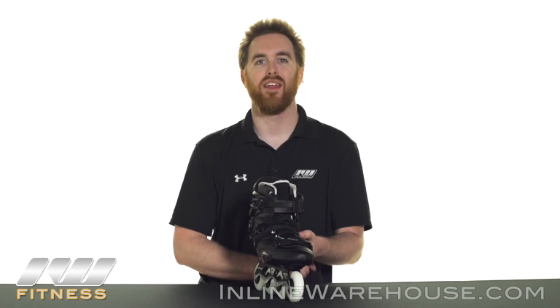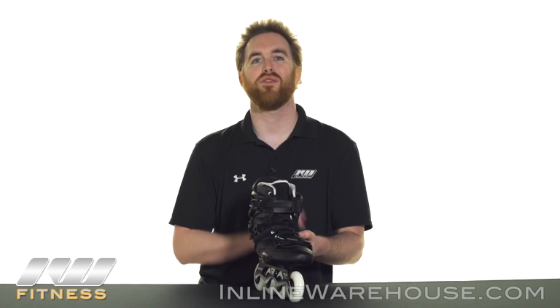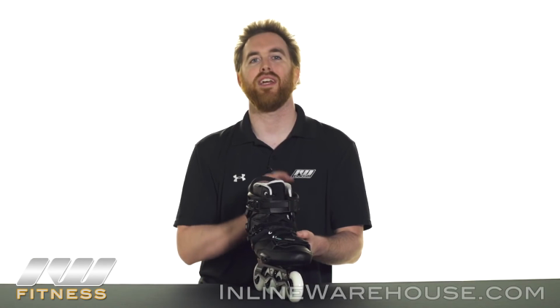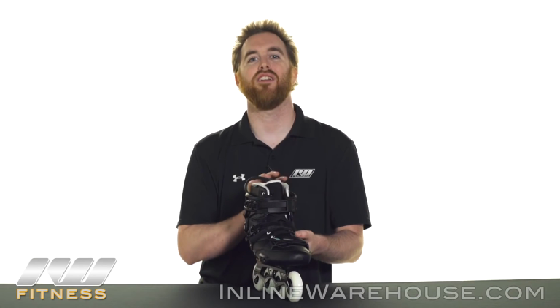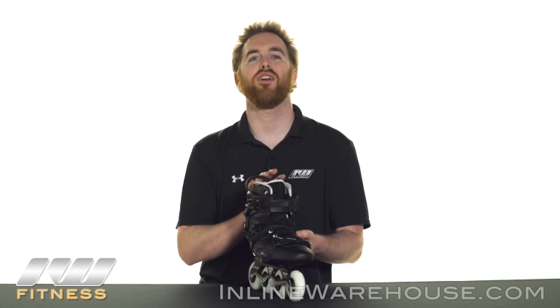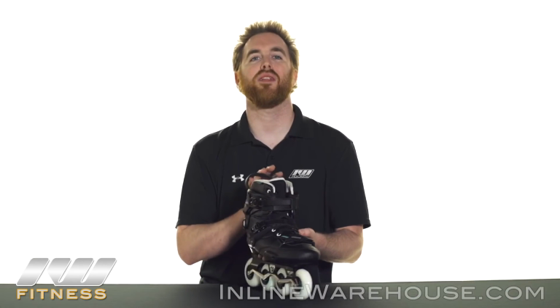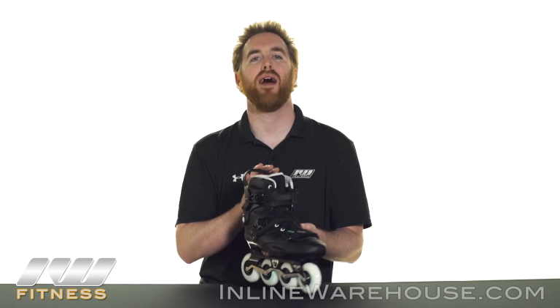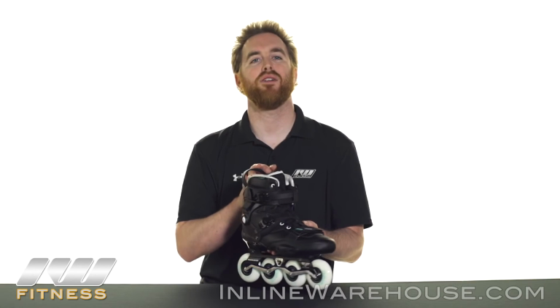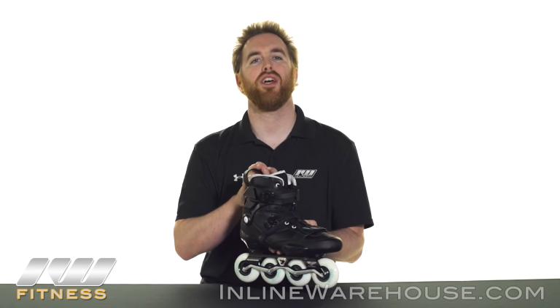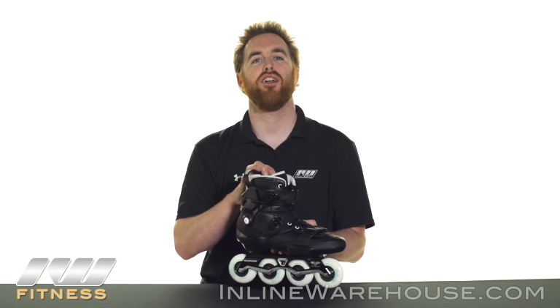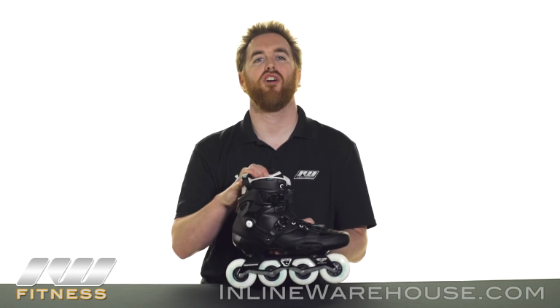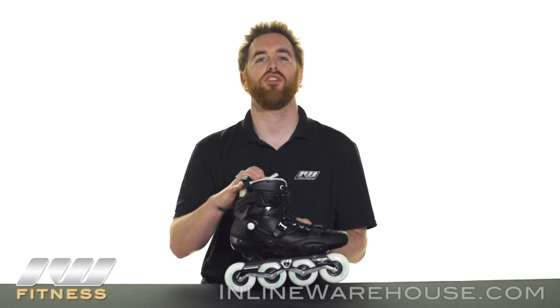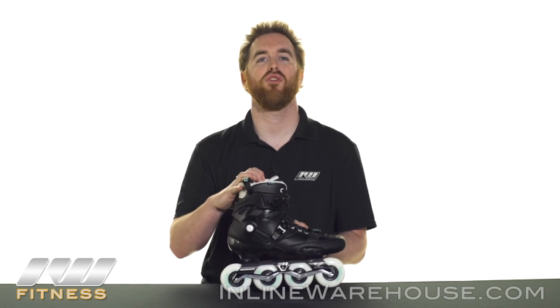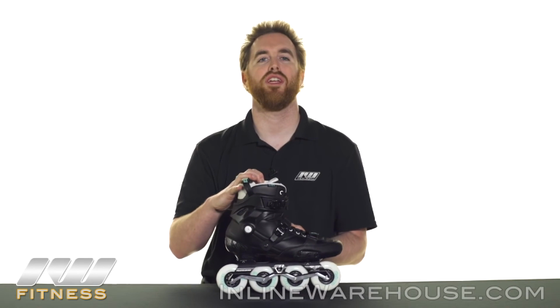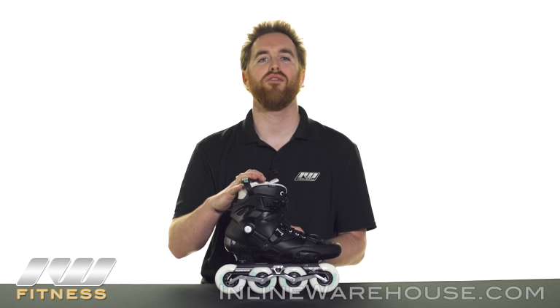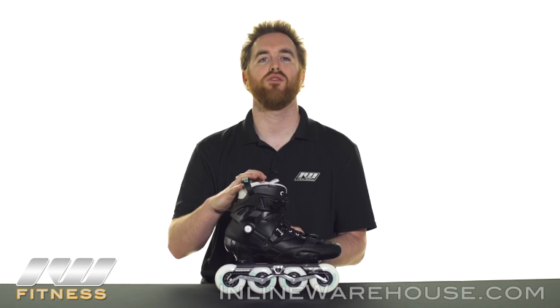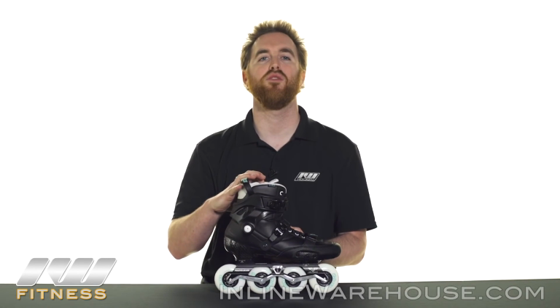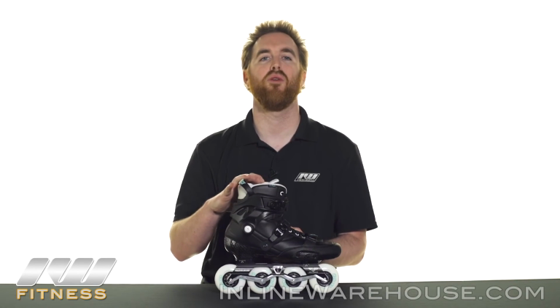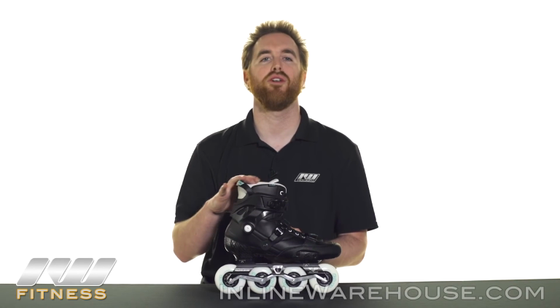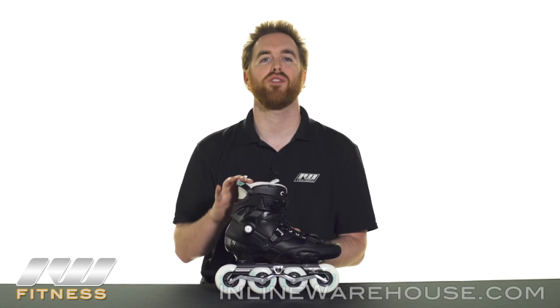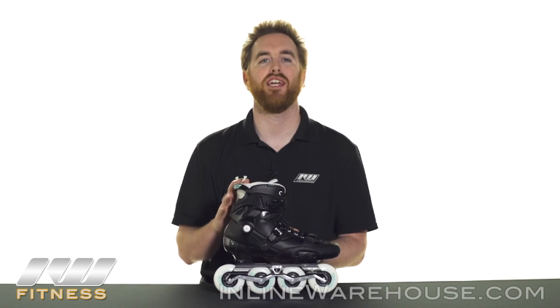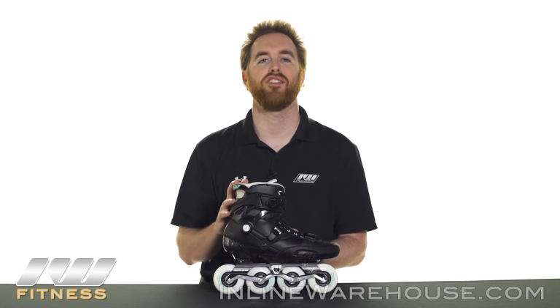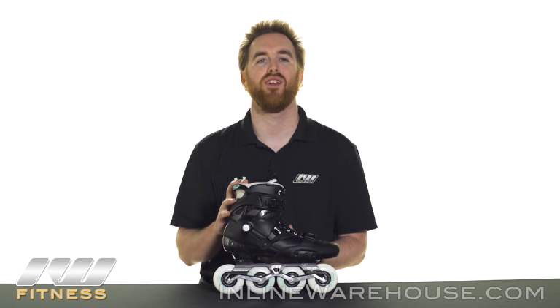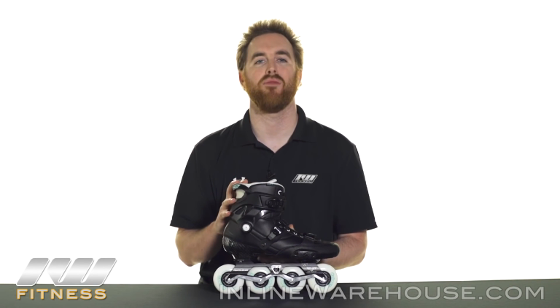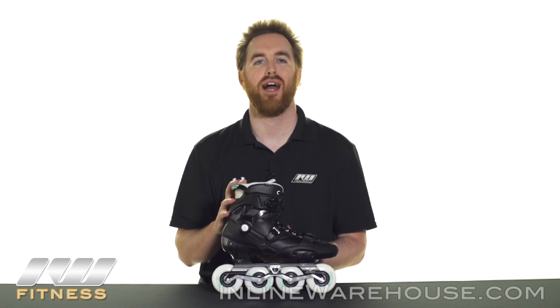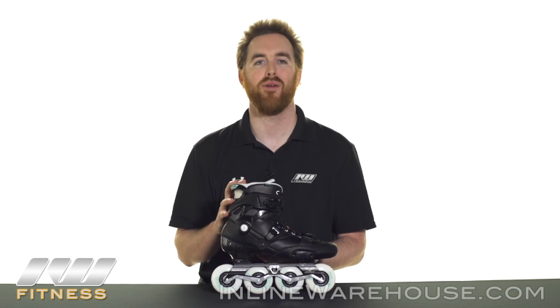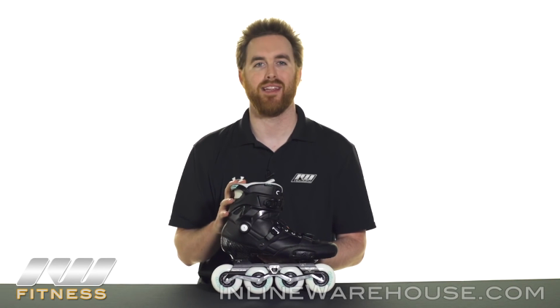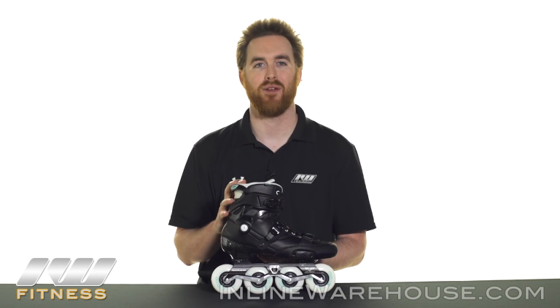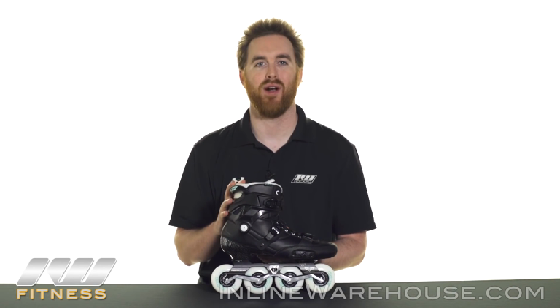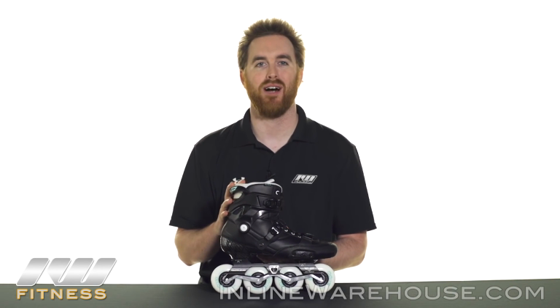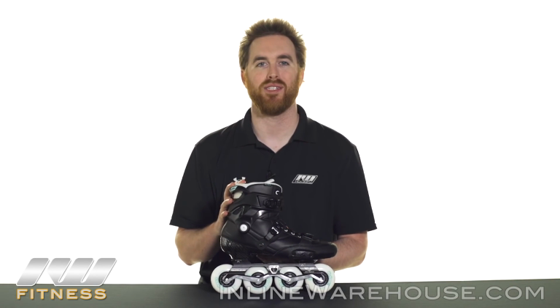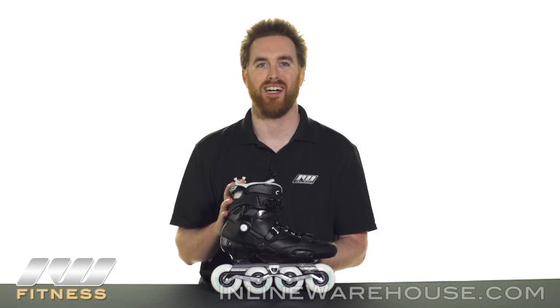Thanks for taking a look at the Powerslide Hardcore Evo 2.0 skates, available now at inlinewarehouse.com.